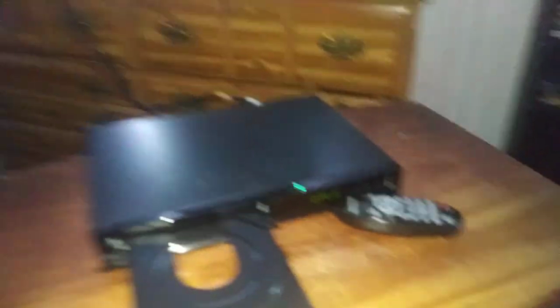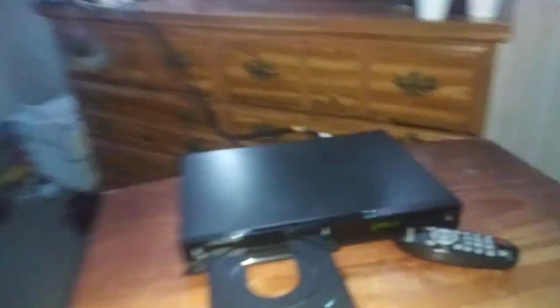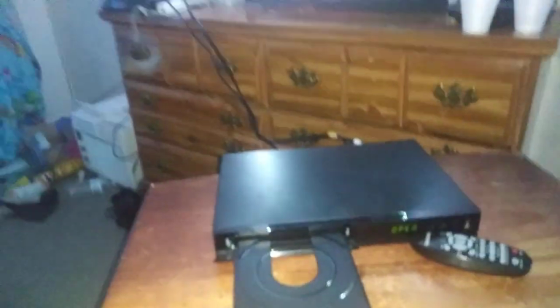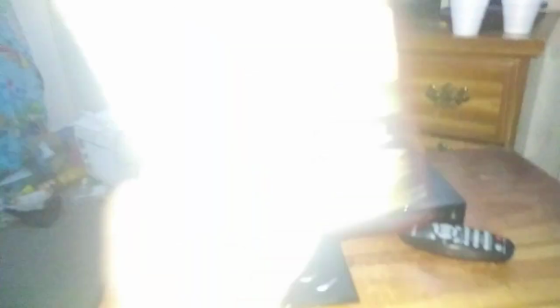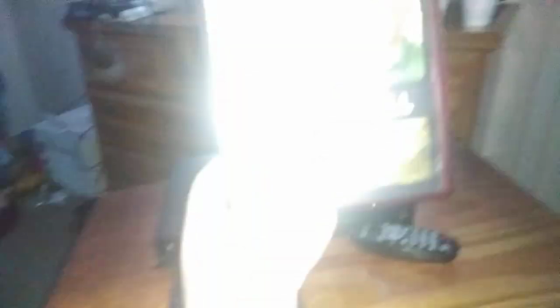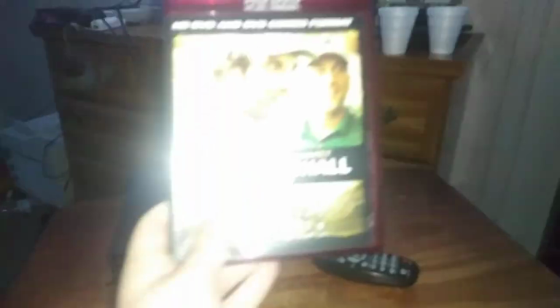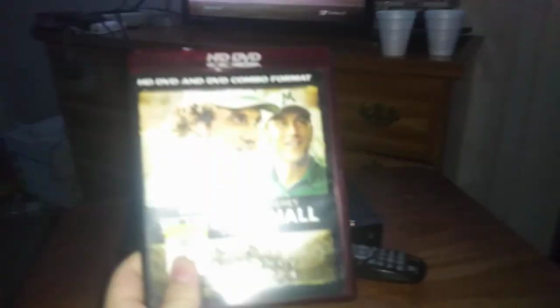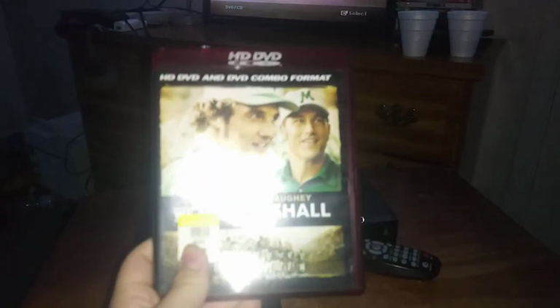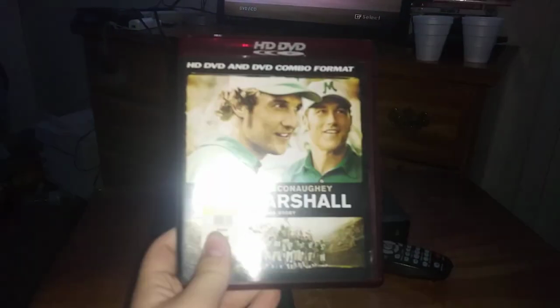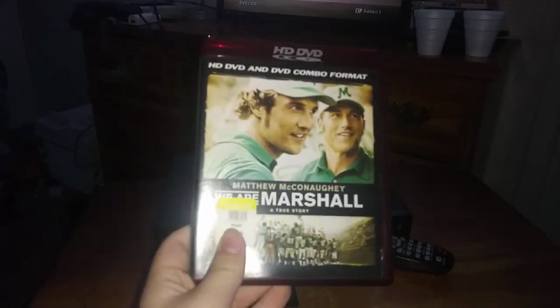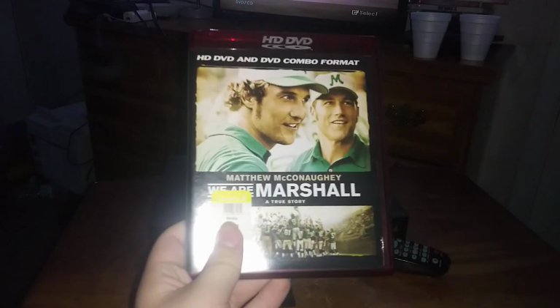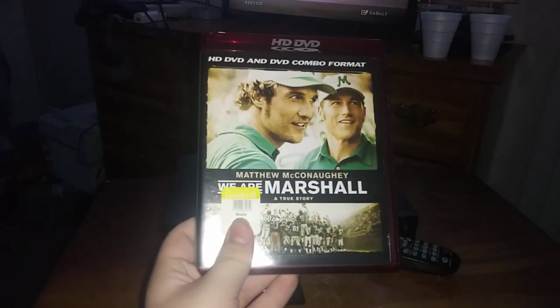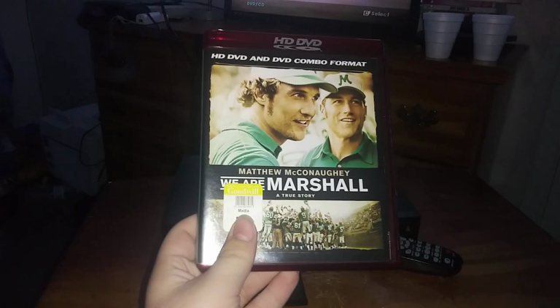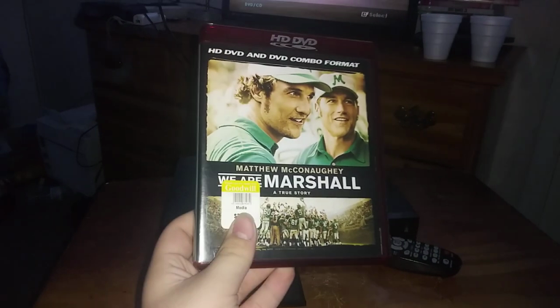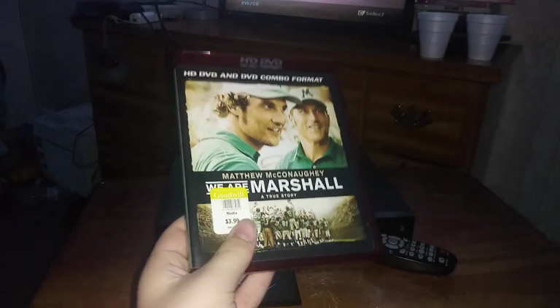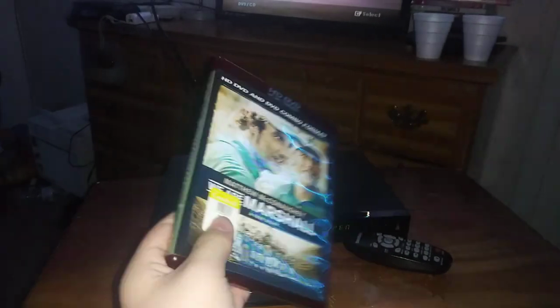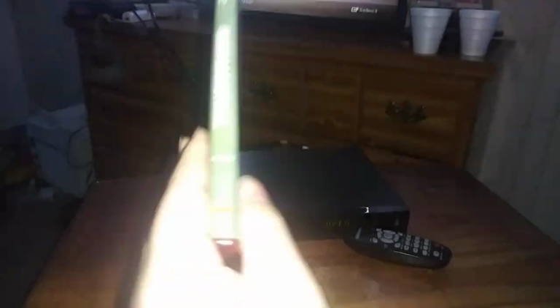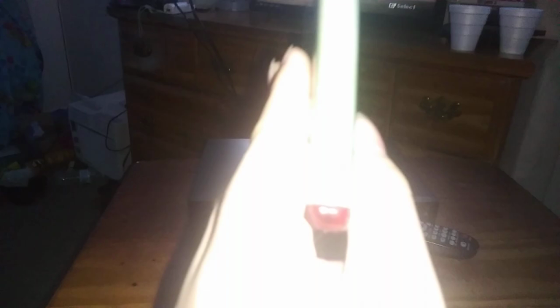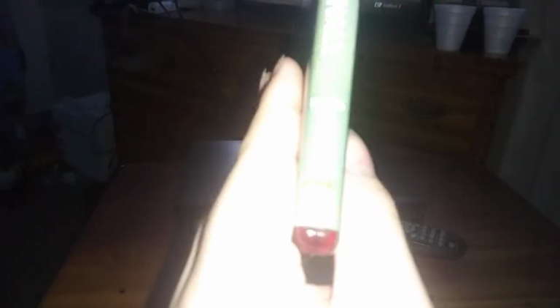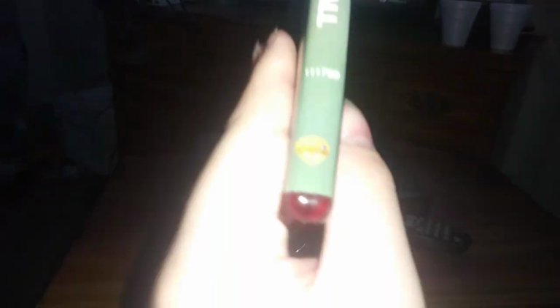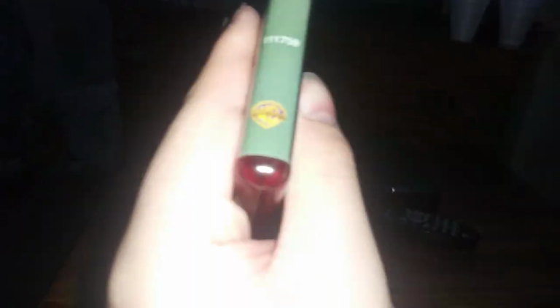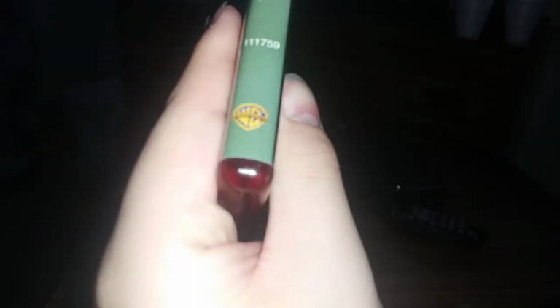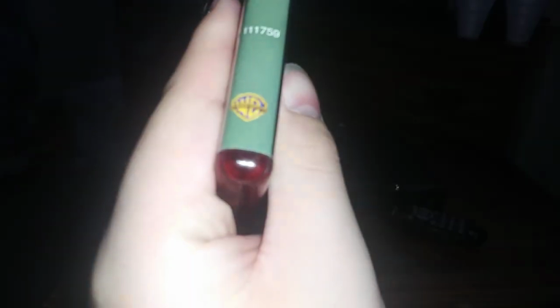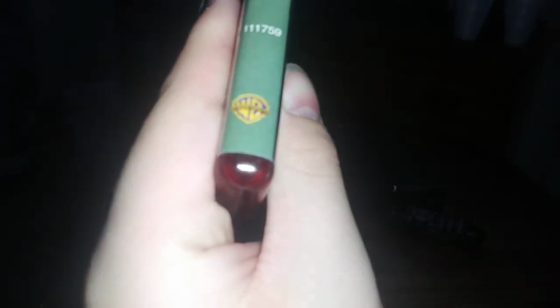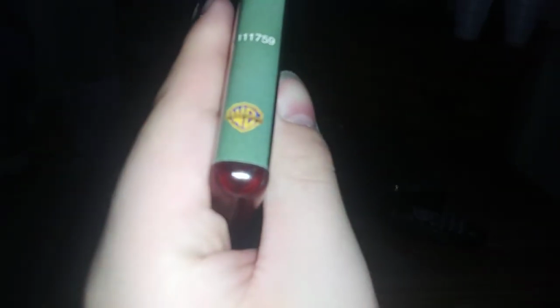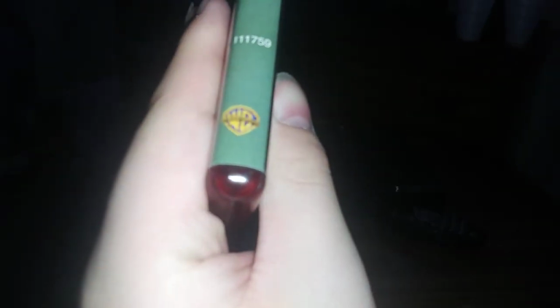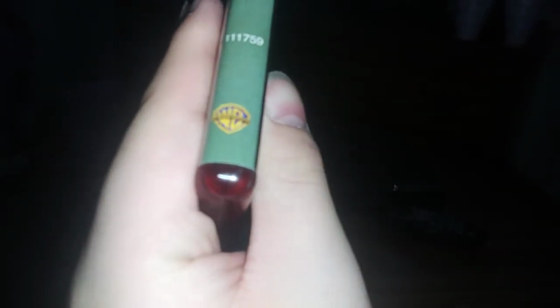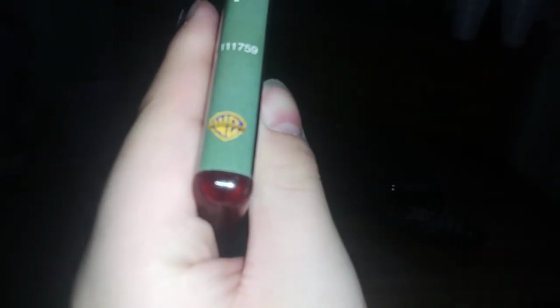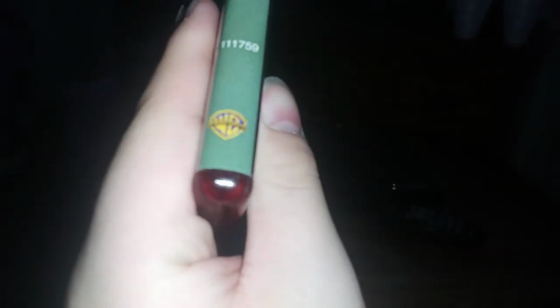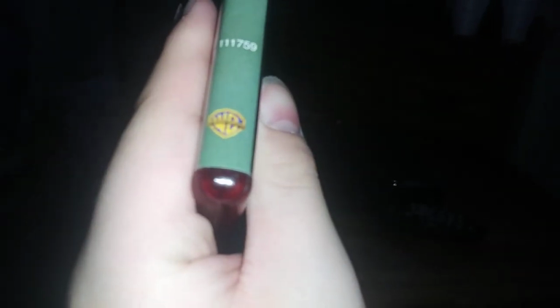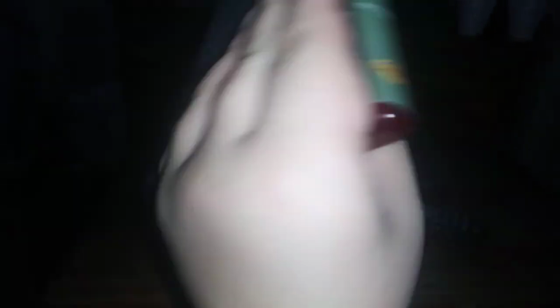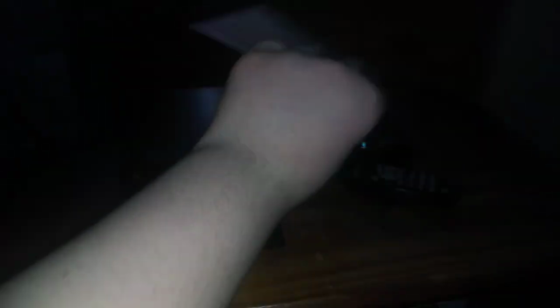Last DVD we're going to be testing out is We Are Marshall, which has the Warner Home Video logo on it.